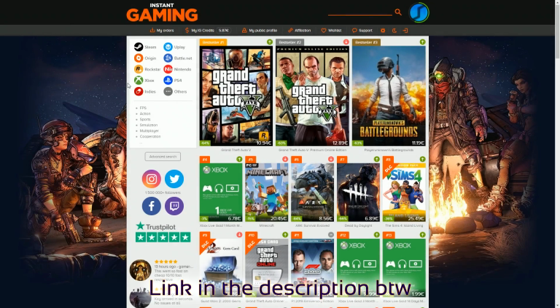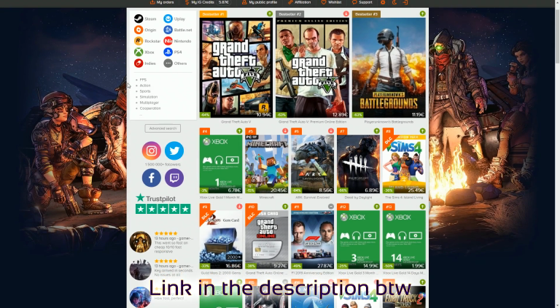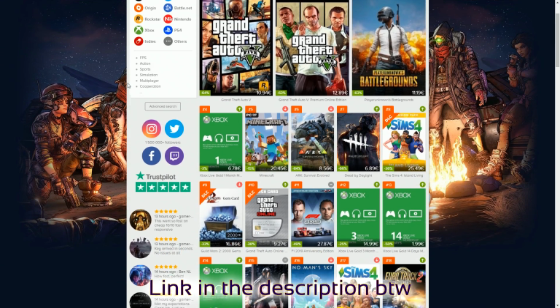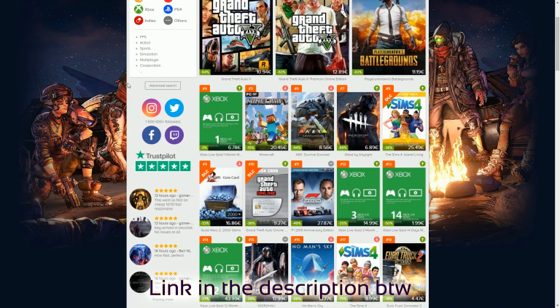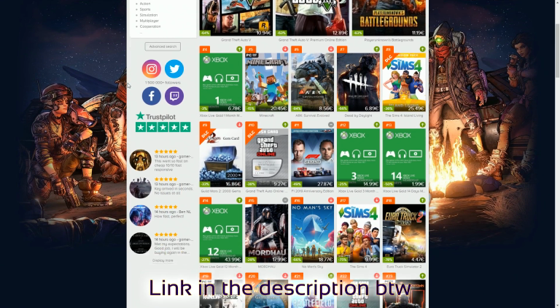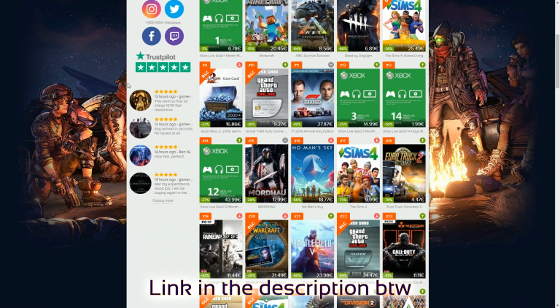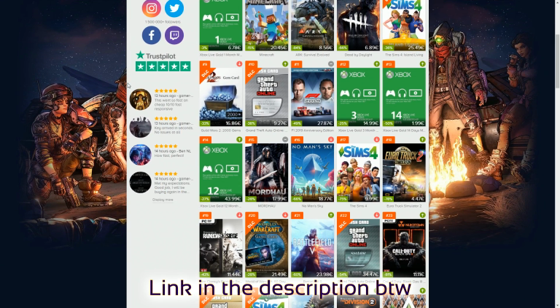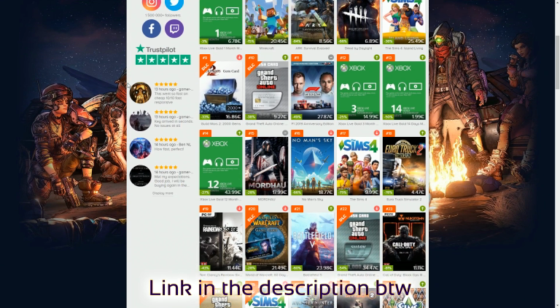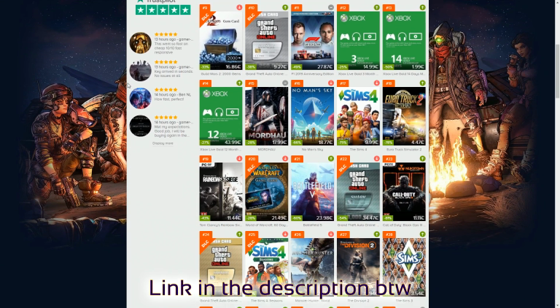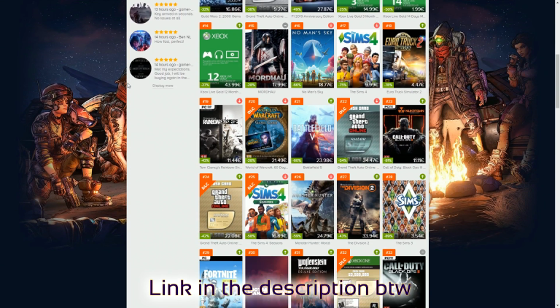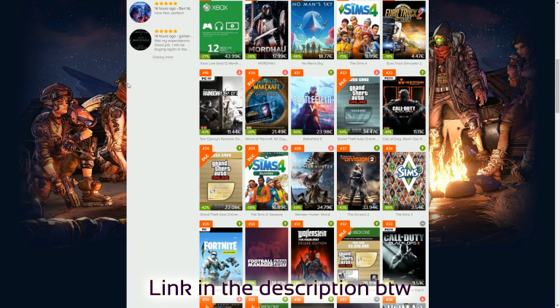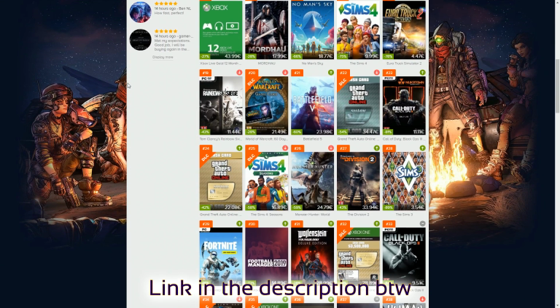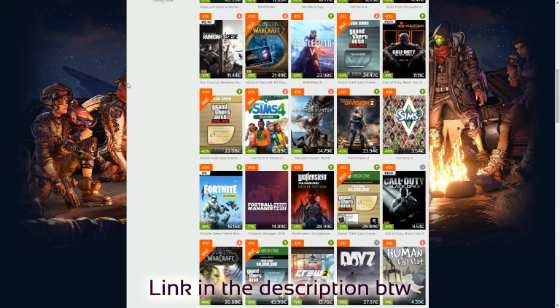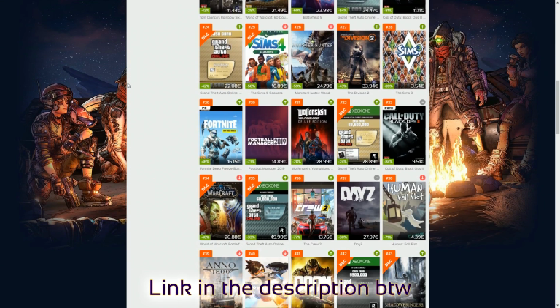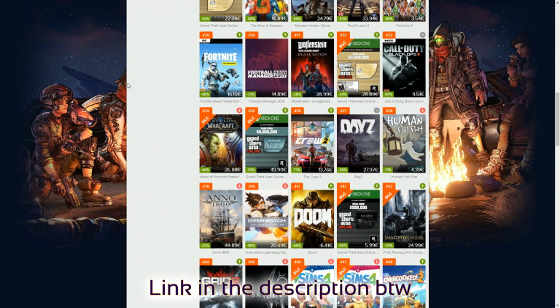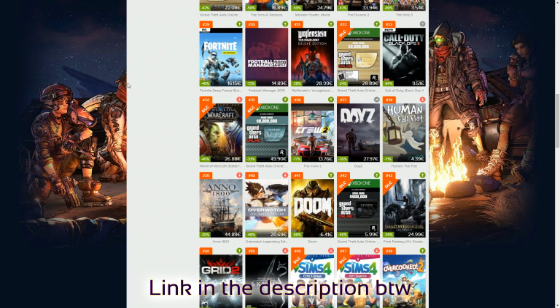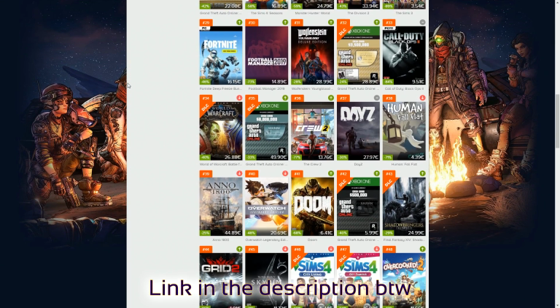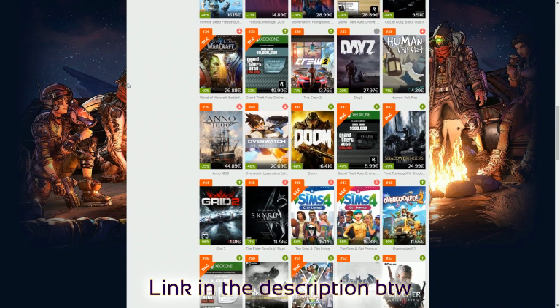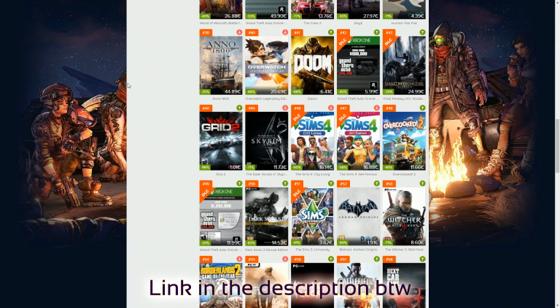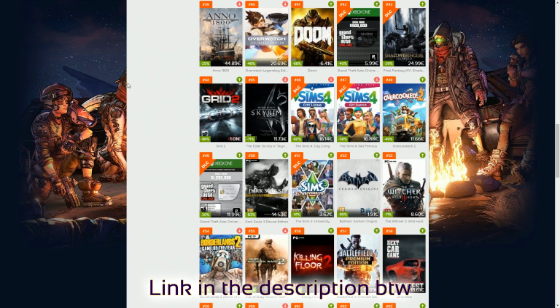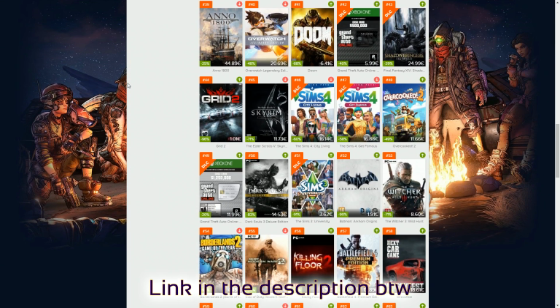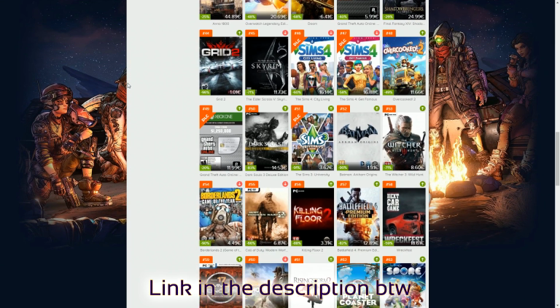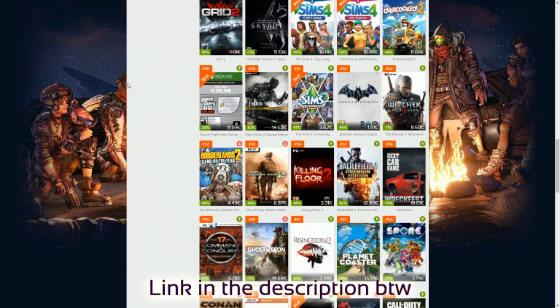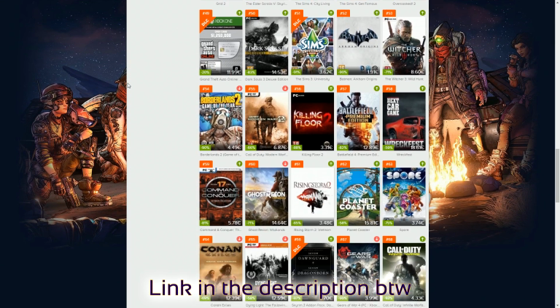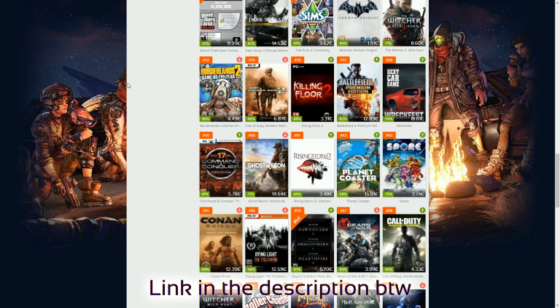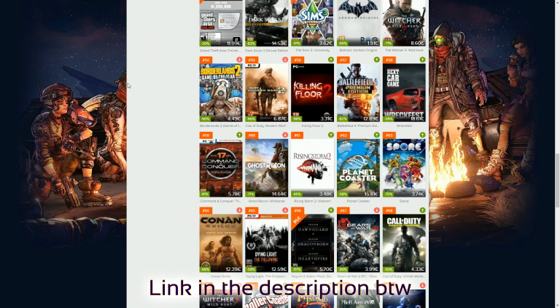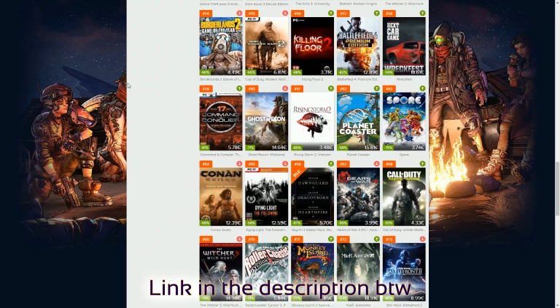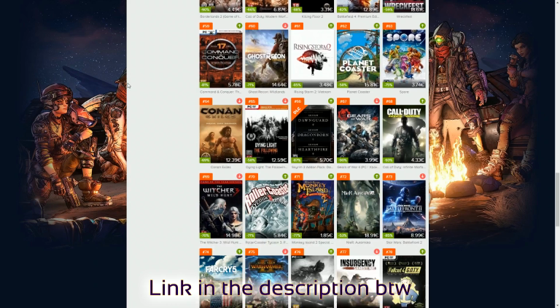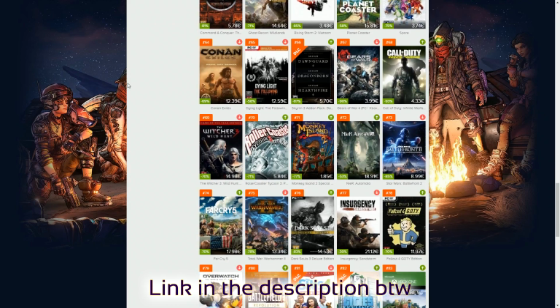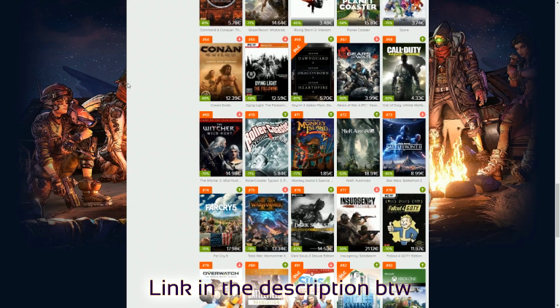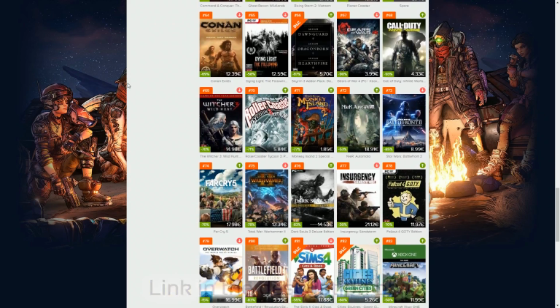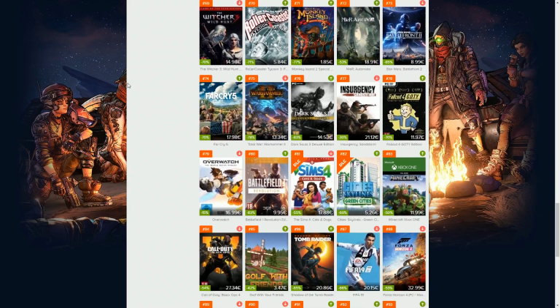Before I get into this video, if you're looking for cheap game keys, check out Instant Gaming. I bought a lot of games from there and they really do have the cheapest prices.